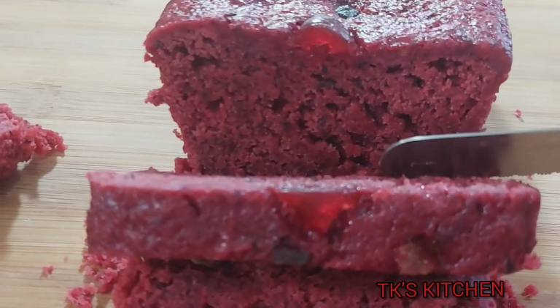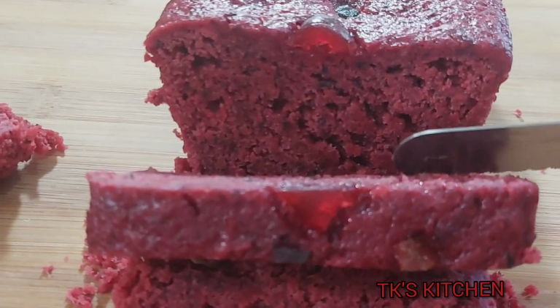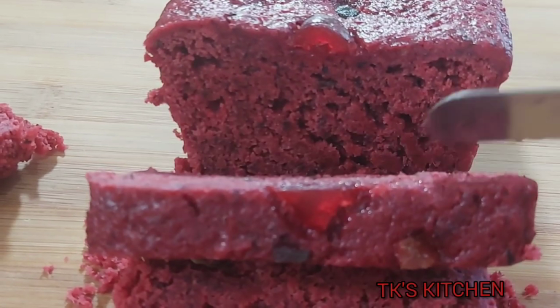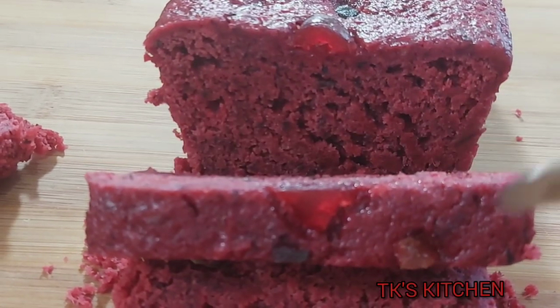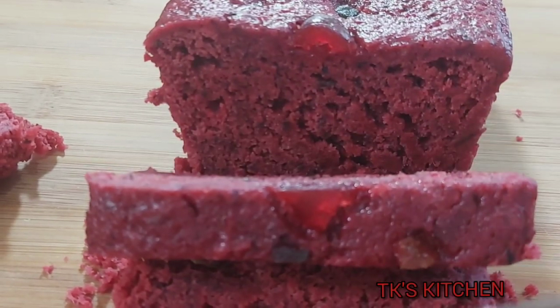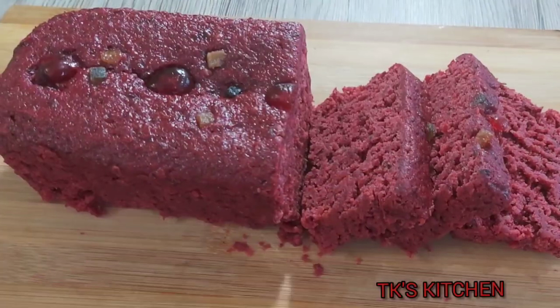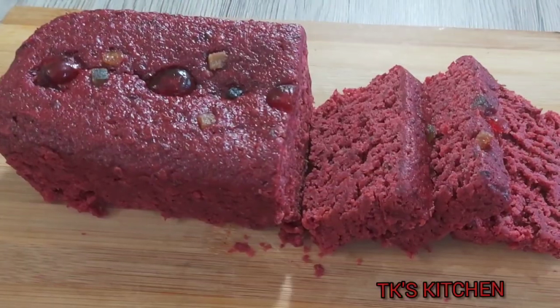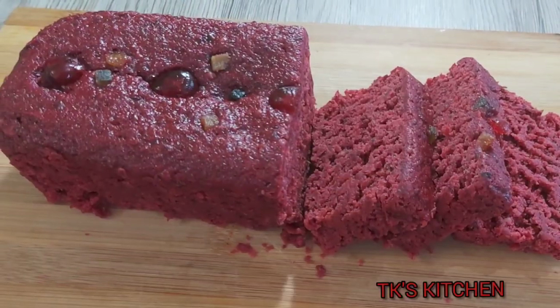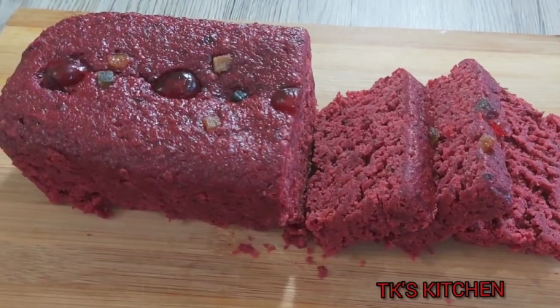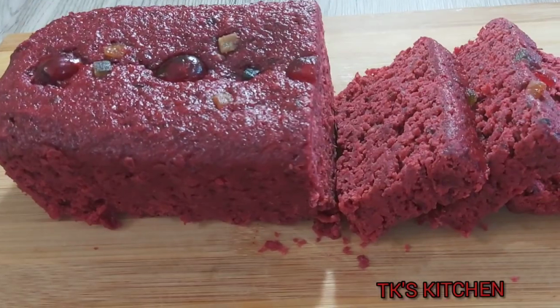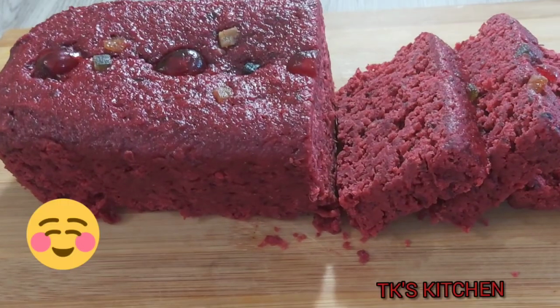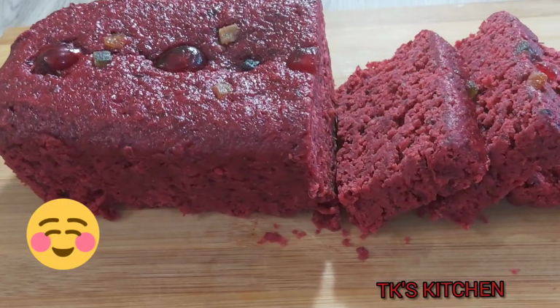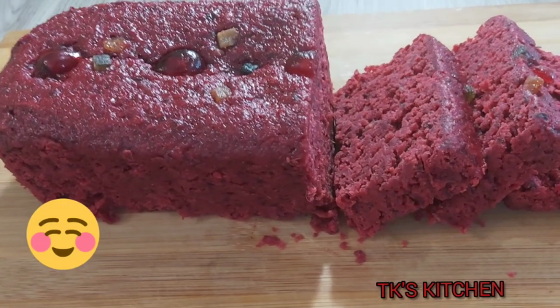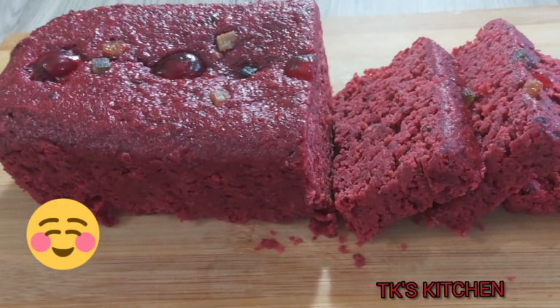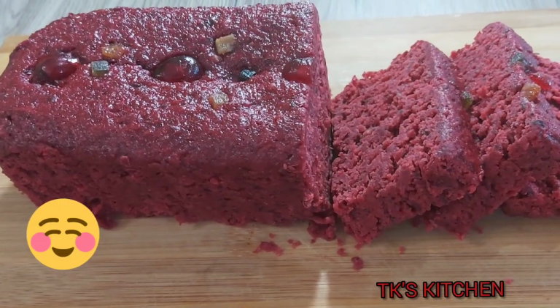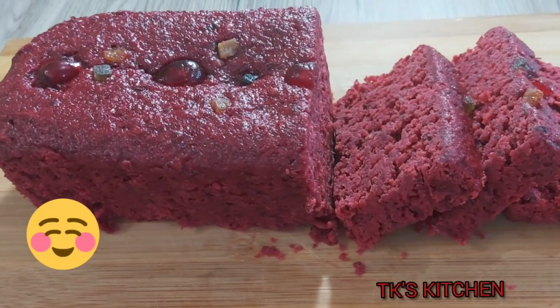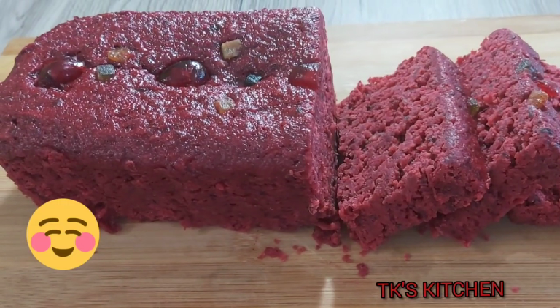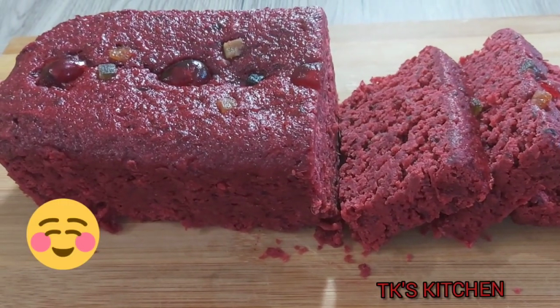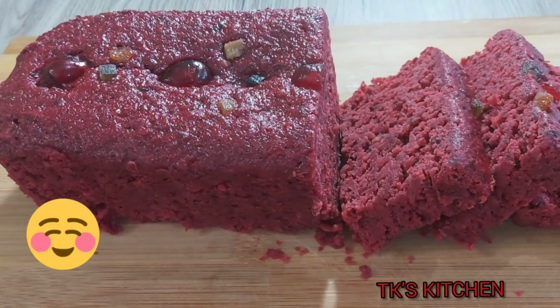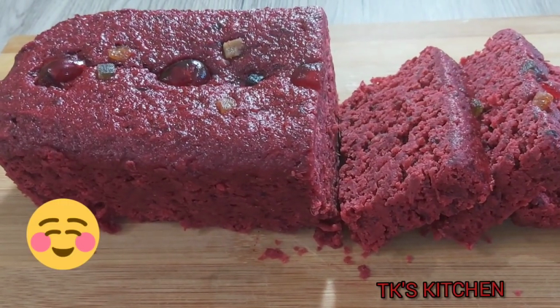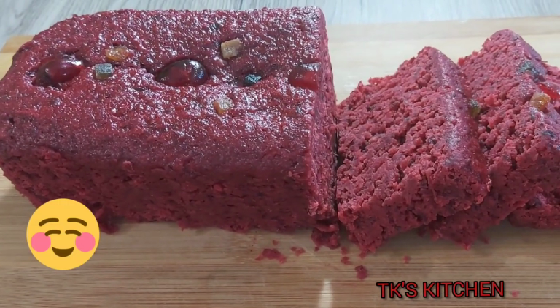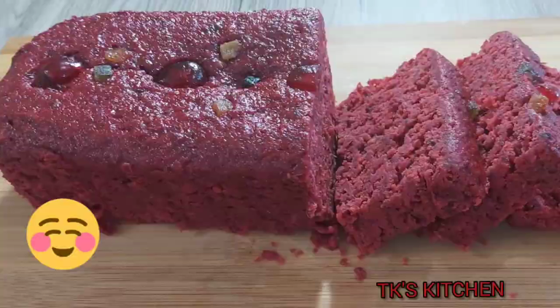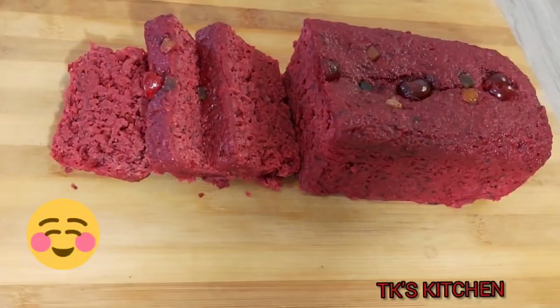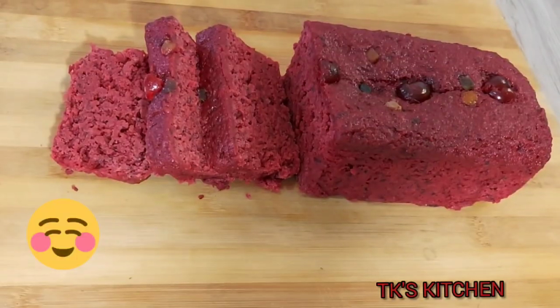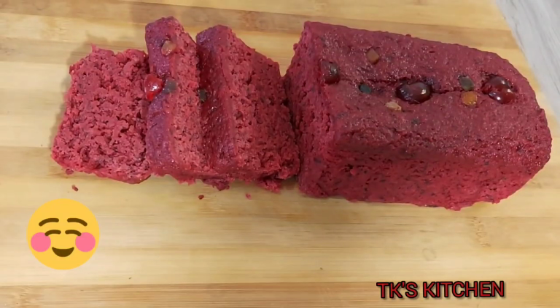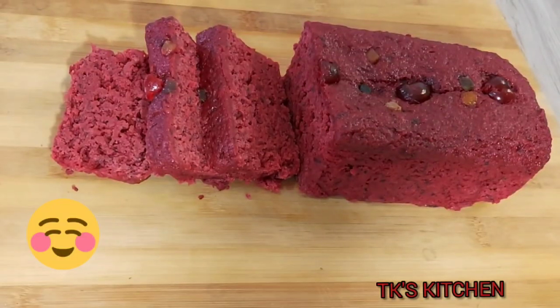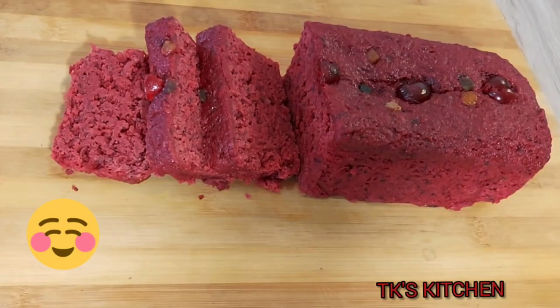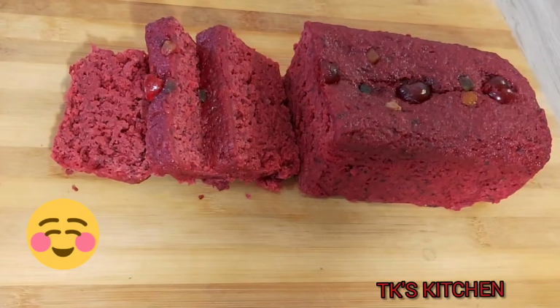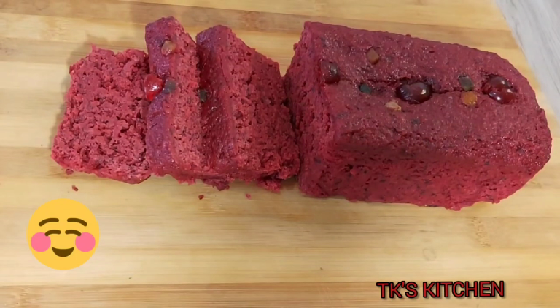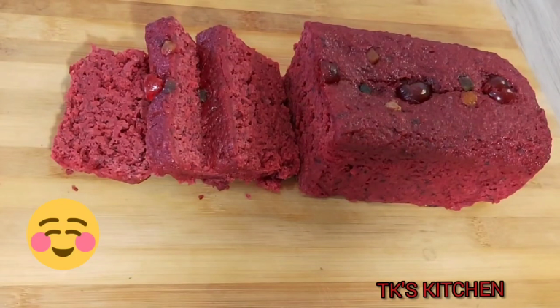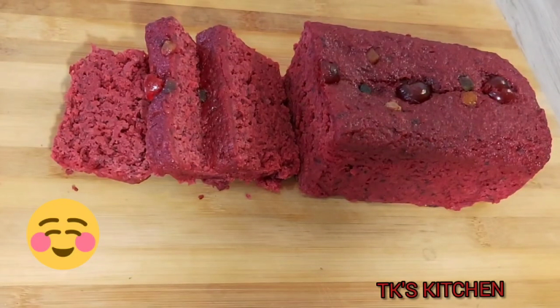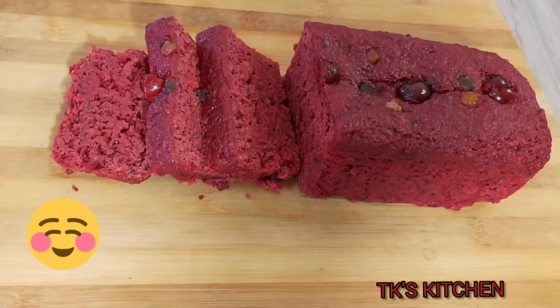Give this recipe a try guys, let me know how it comes out and let me know if you like it. Thank you guys for watching, thanks for the support — see you in the next video.